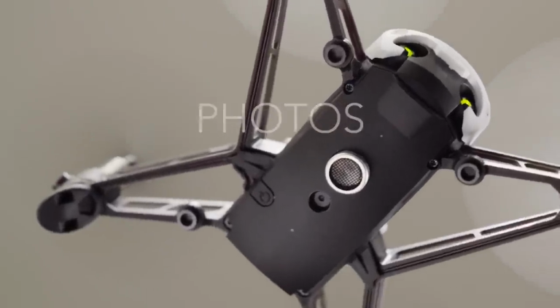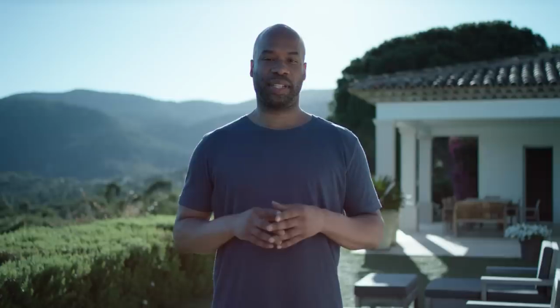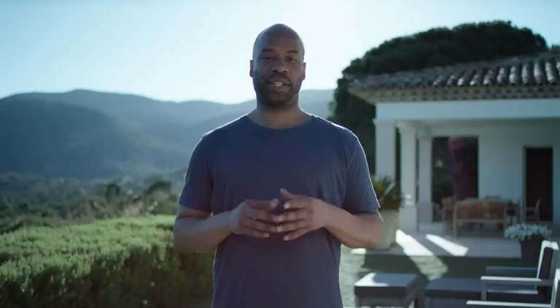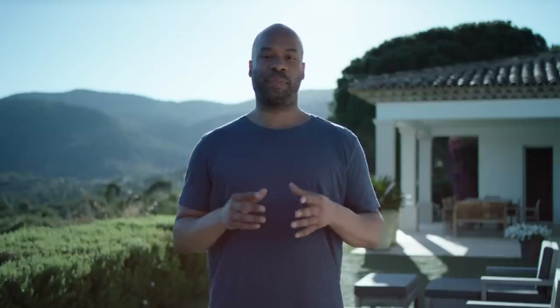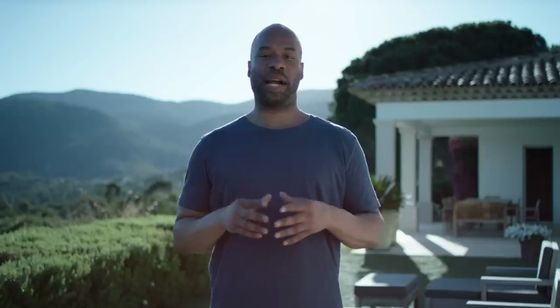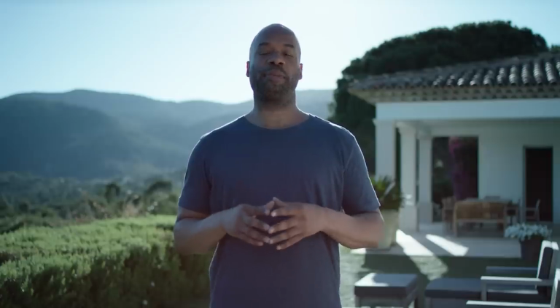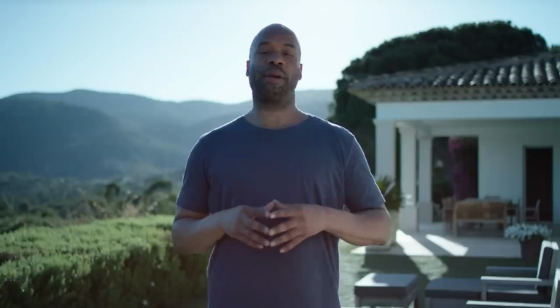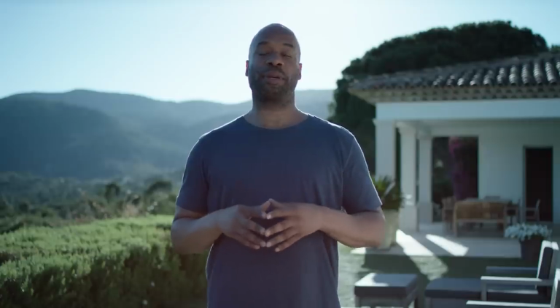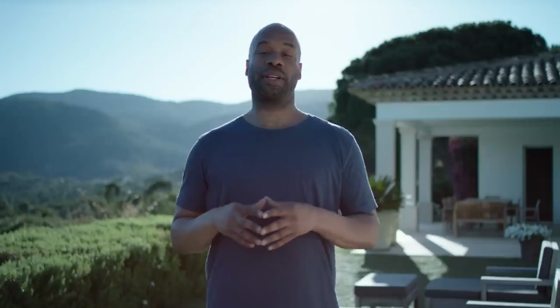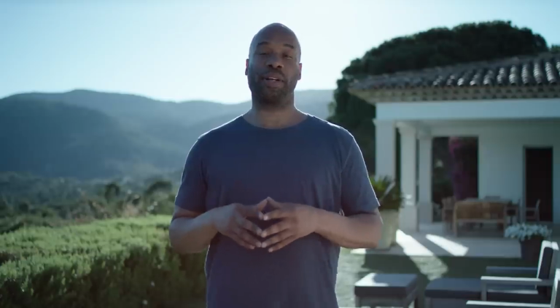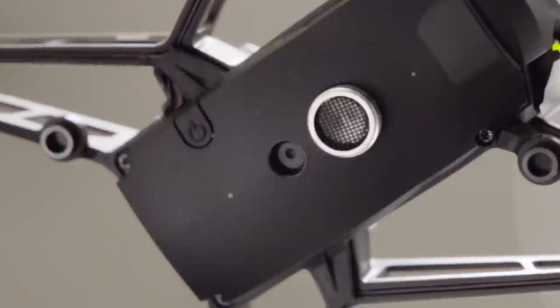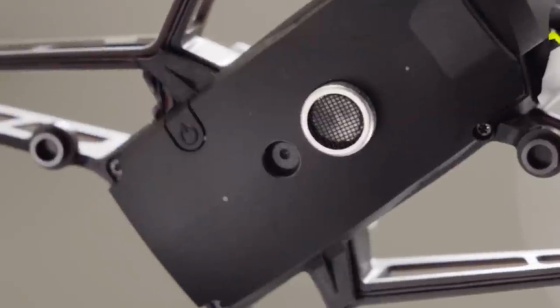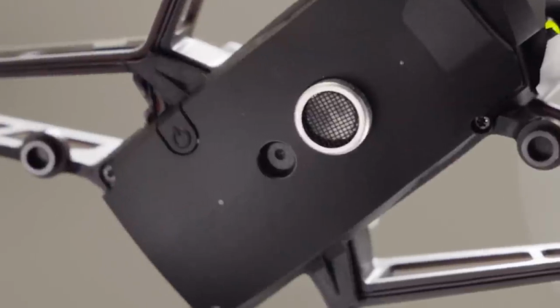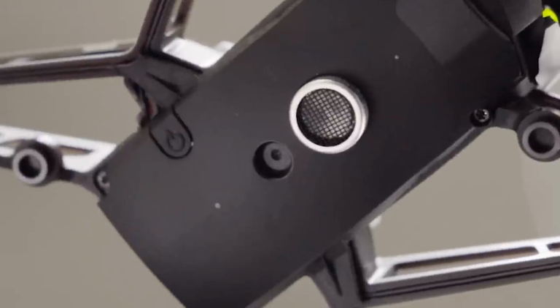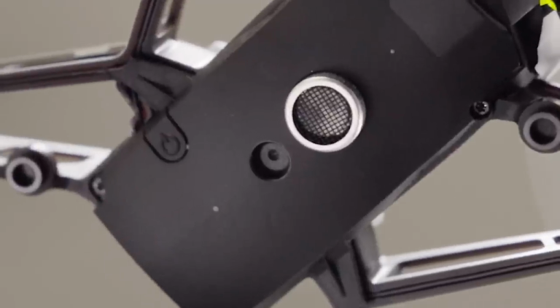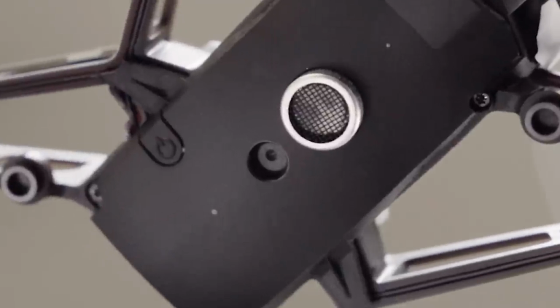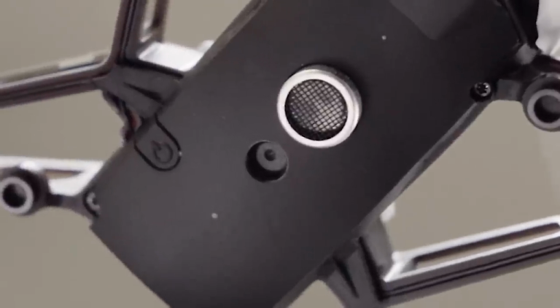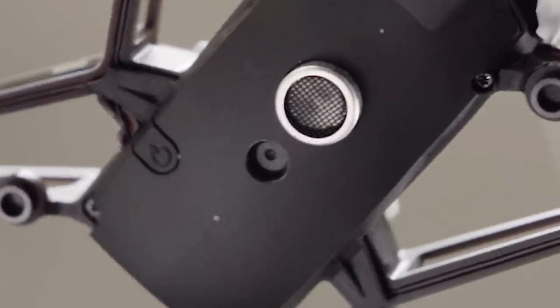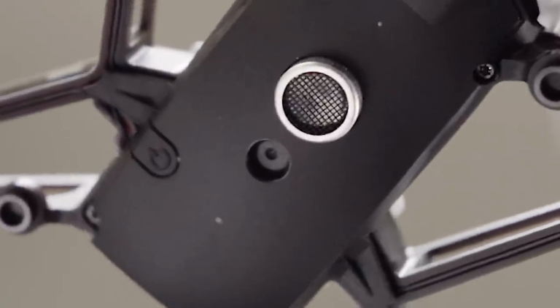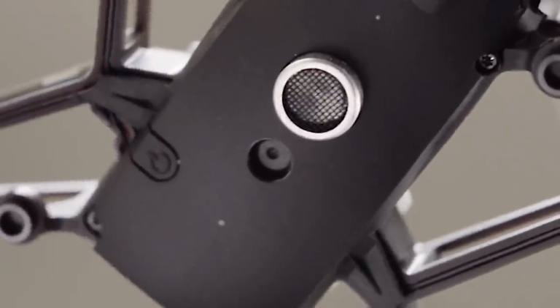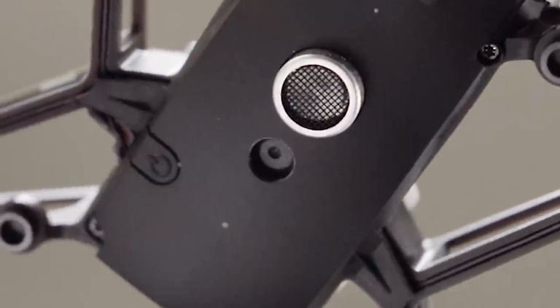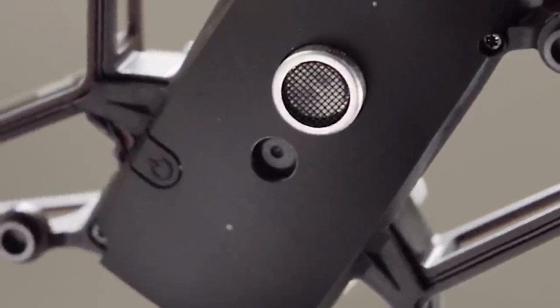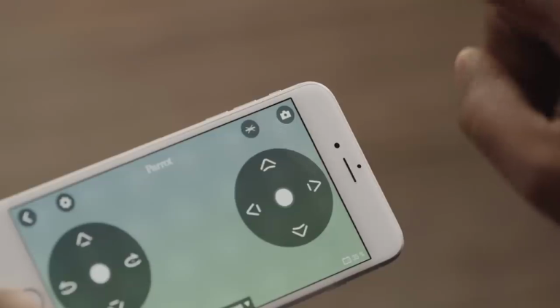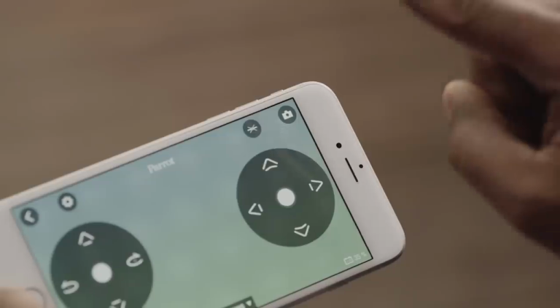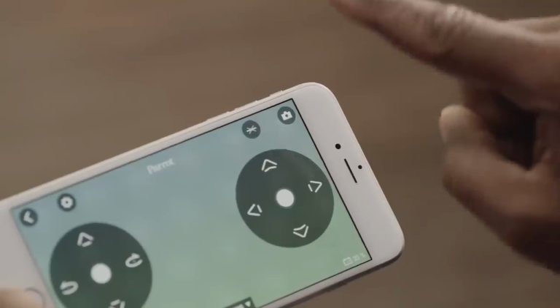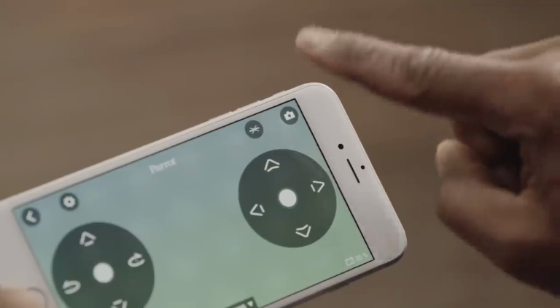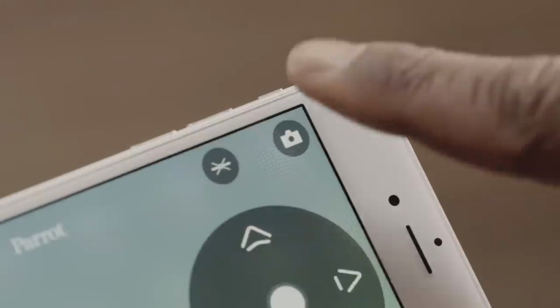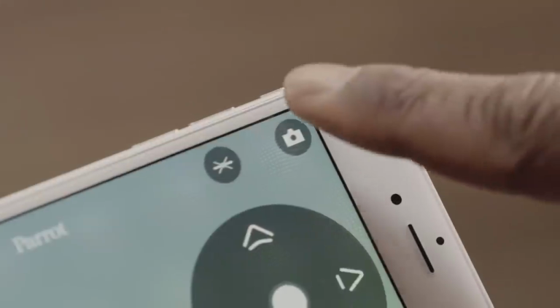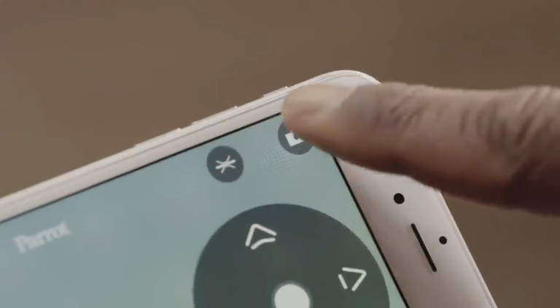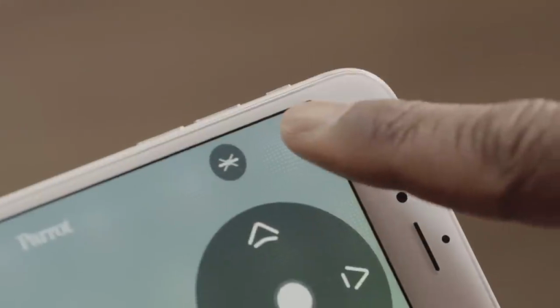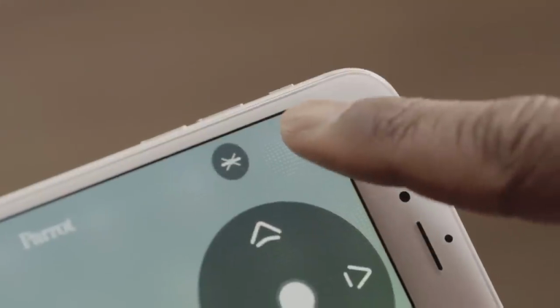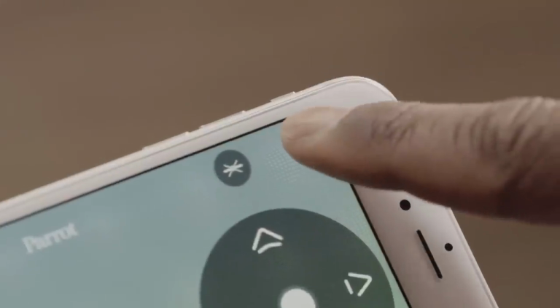The Parrot Mambo can also take photos. To take photos, press this icon.